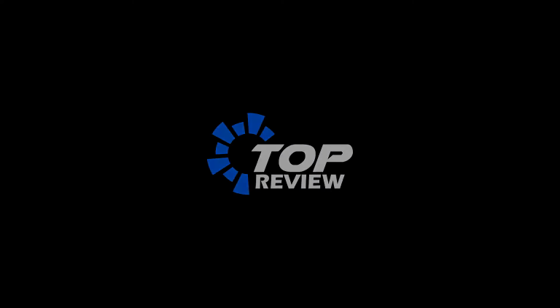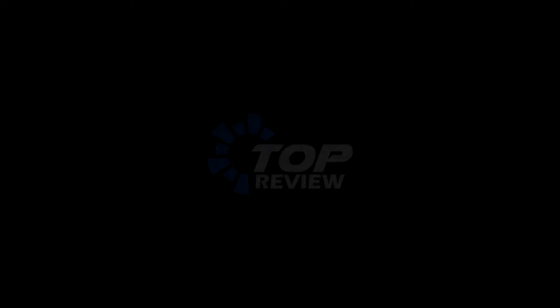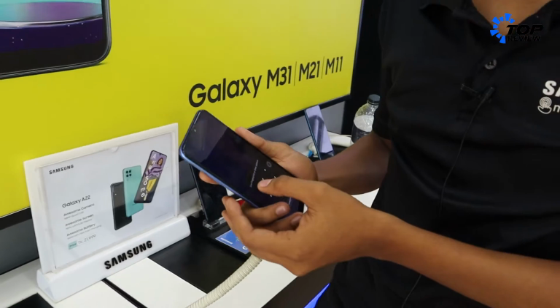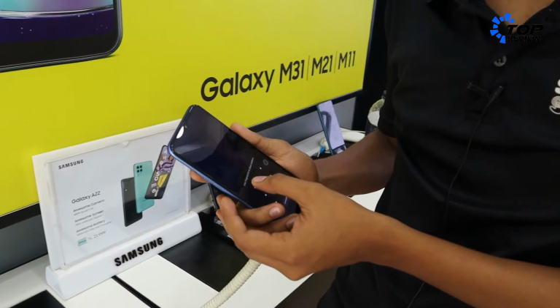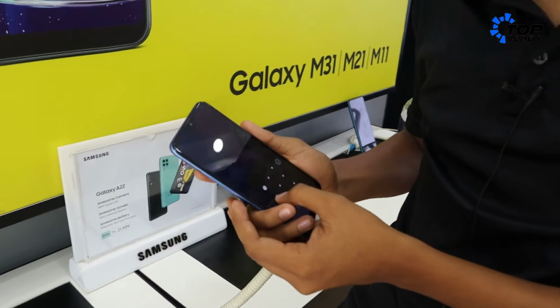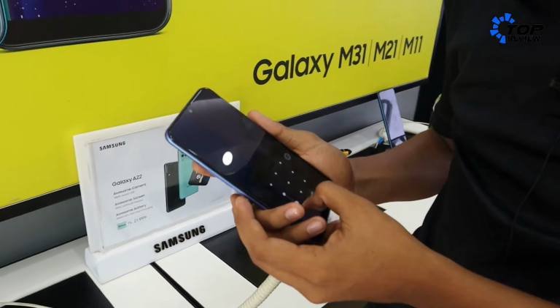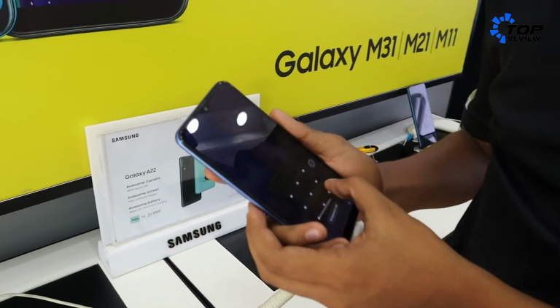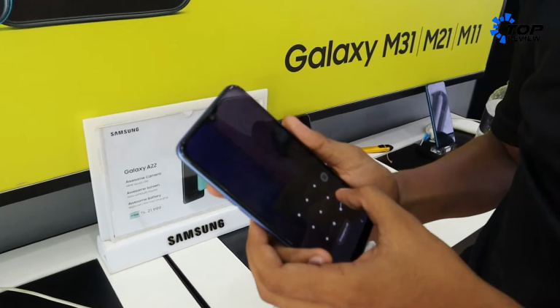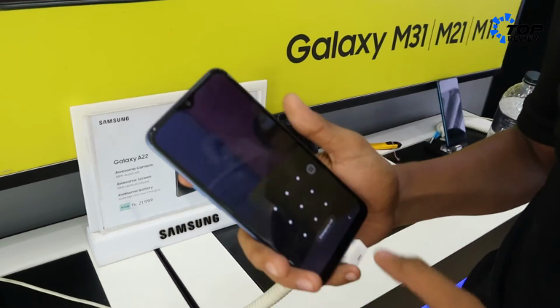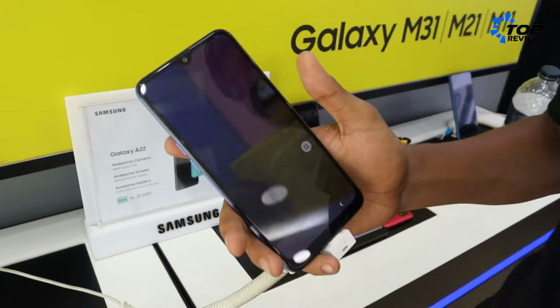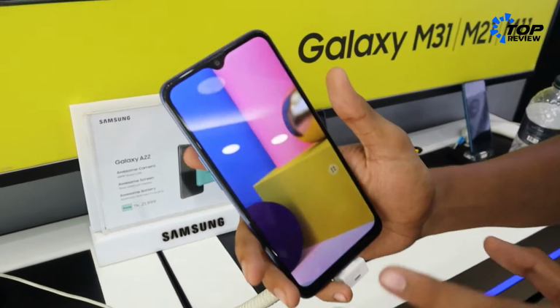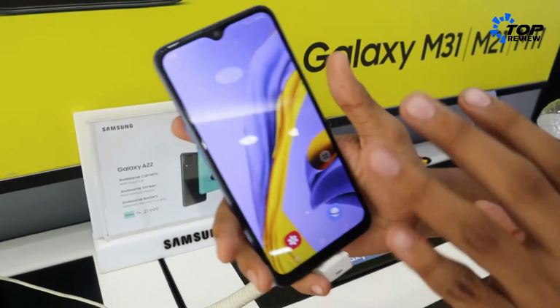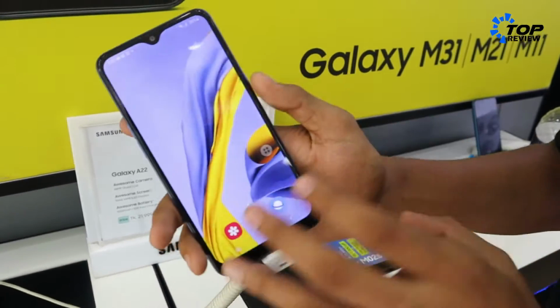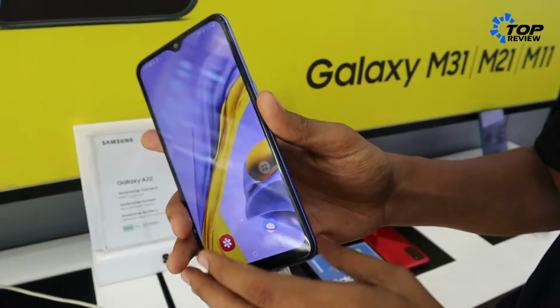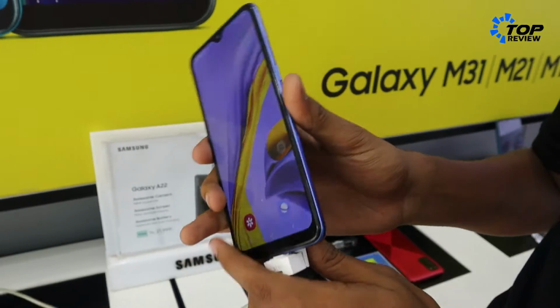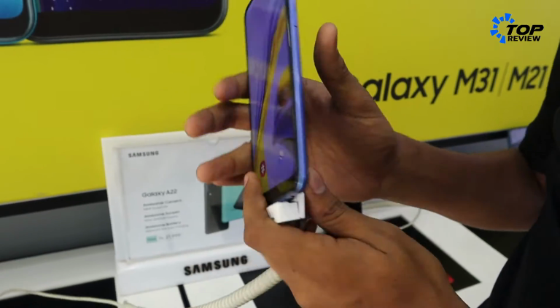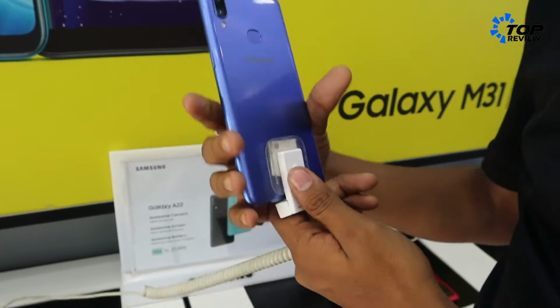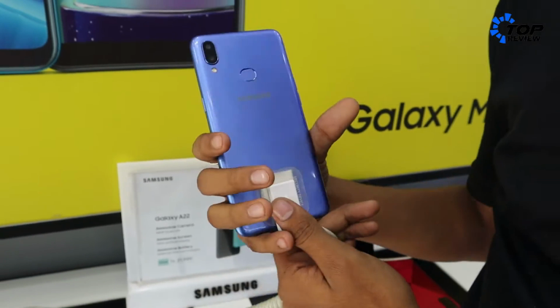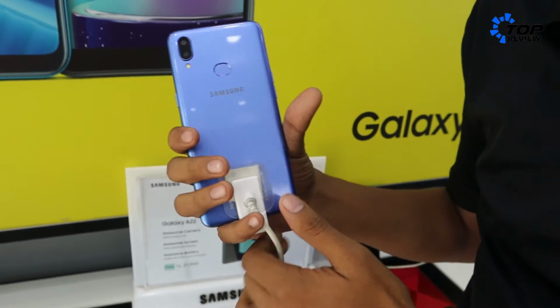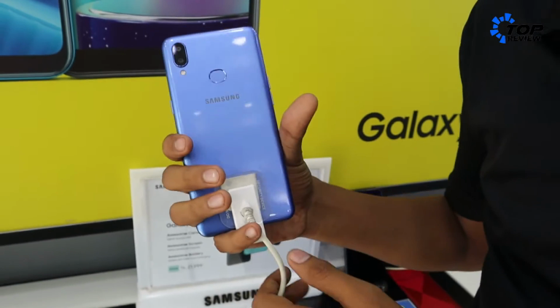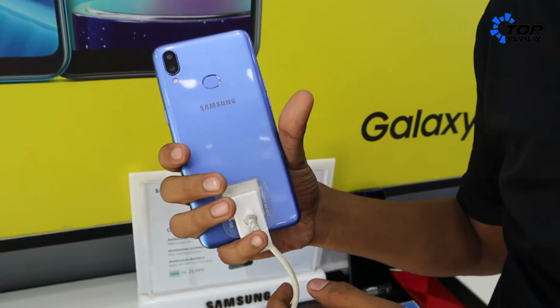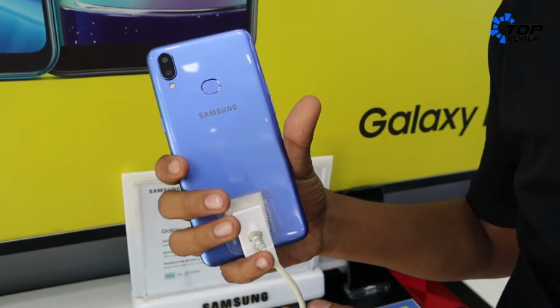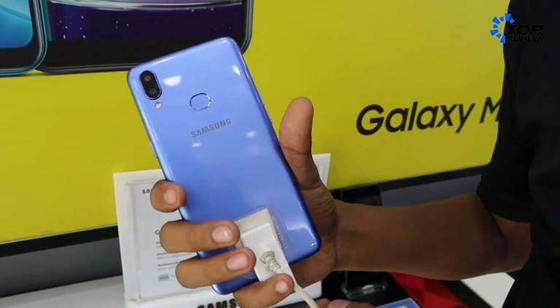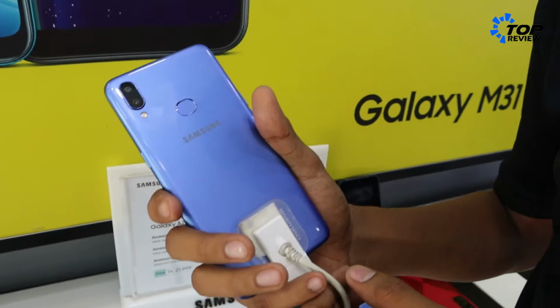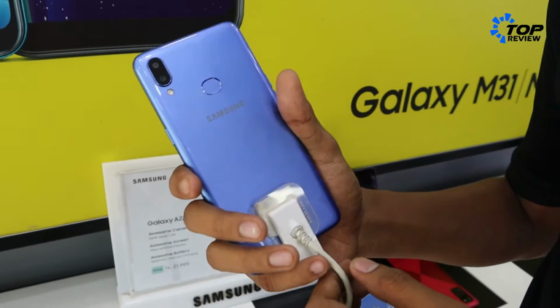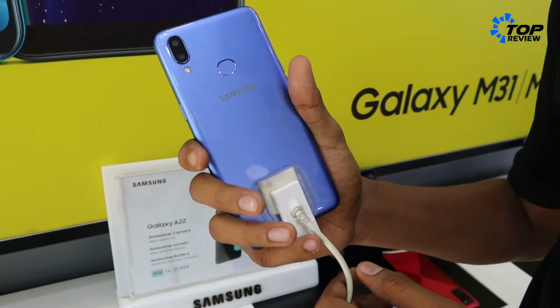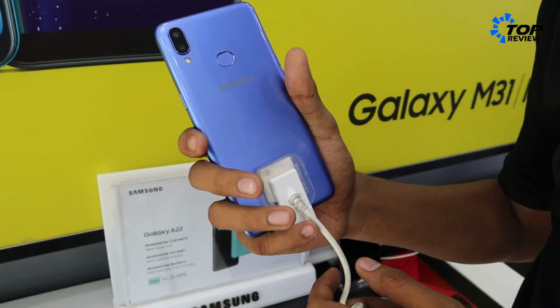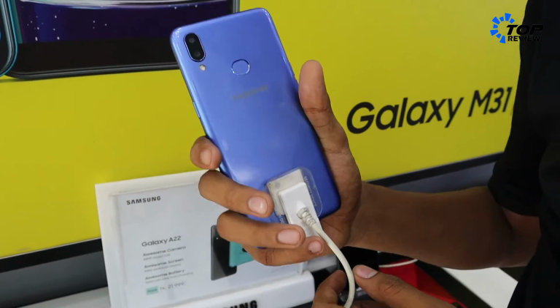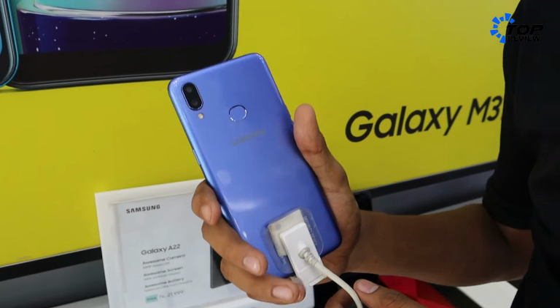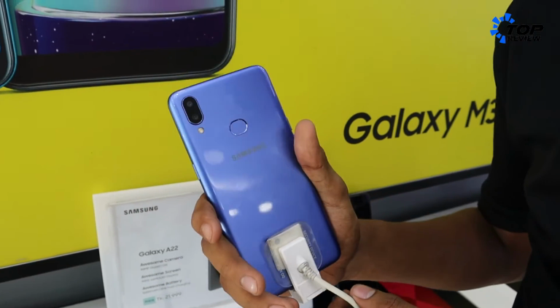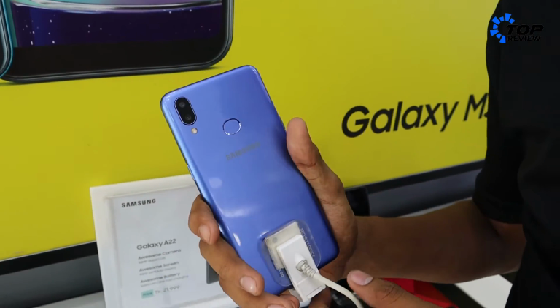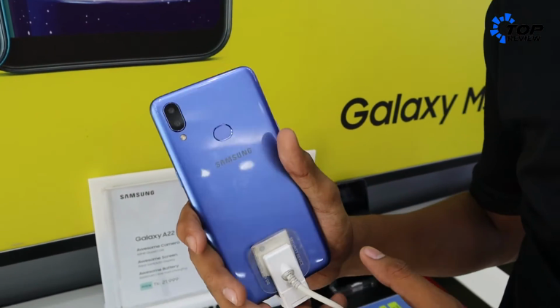The Galaxy M01s is a very slim and gorgeous smartphone. It has 3GB RAM and 32GB storage.